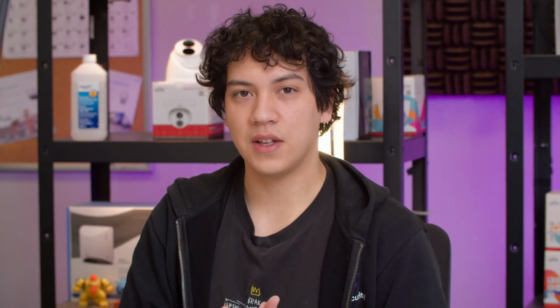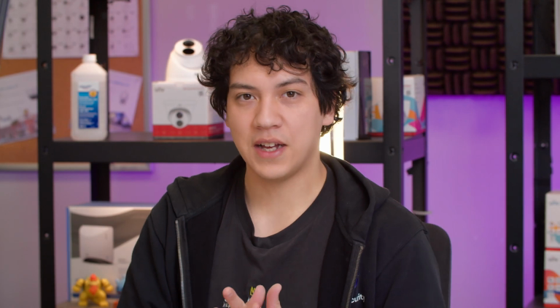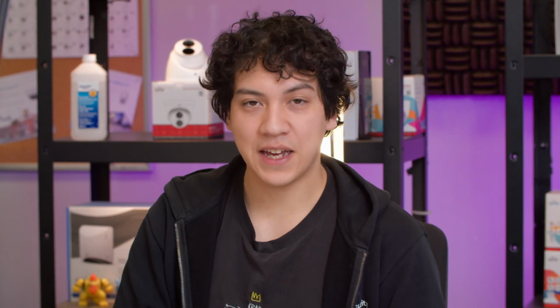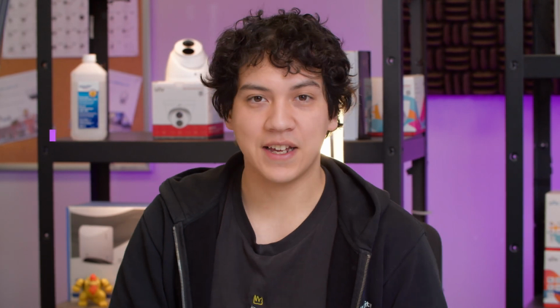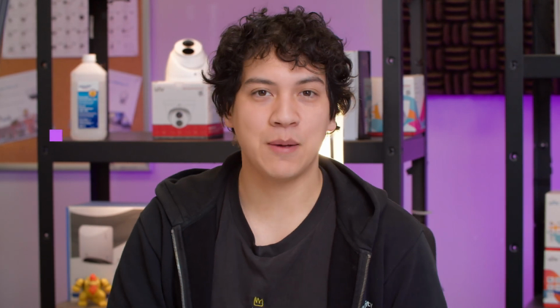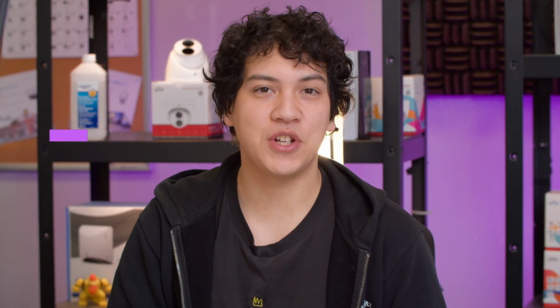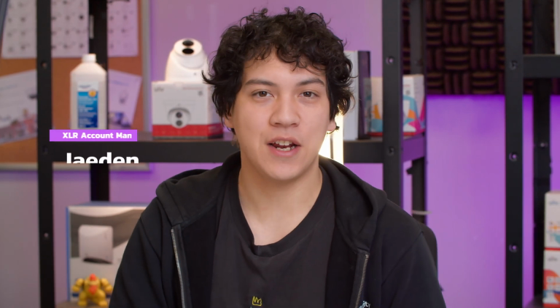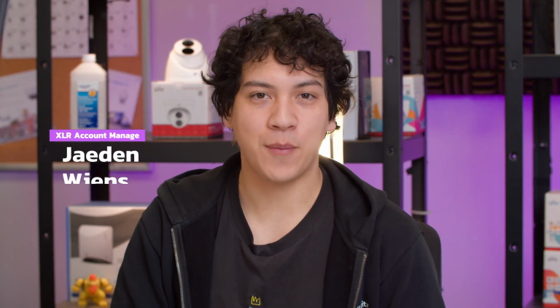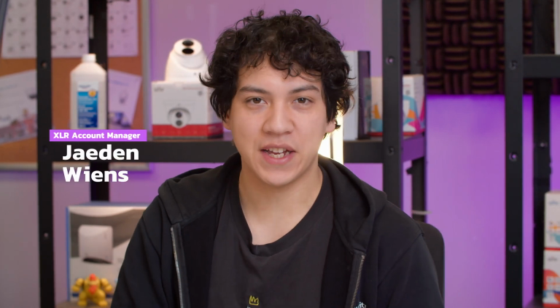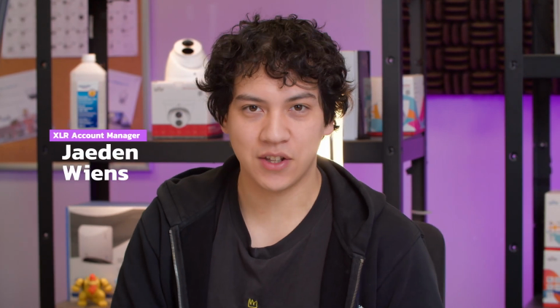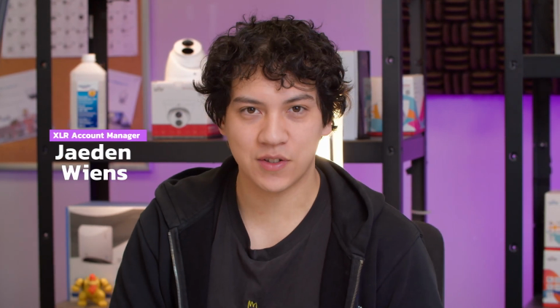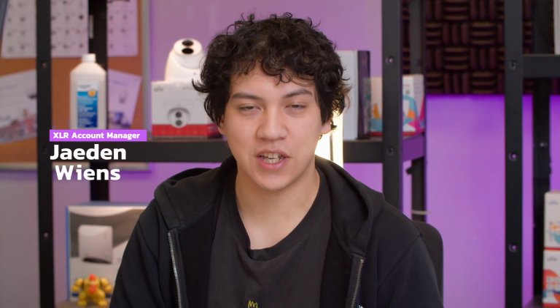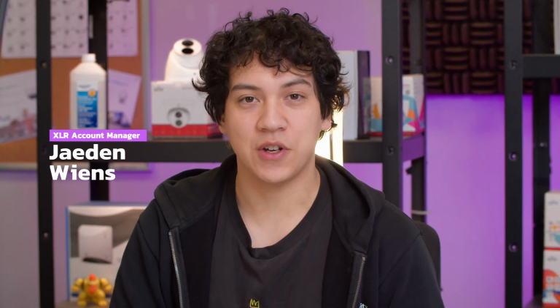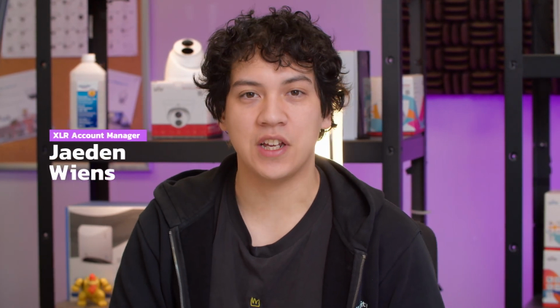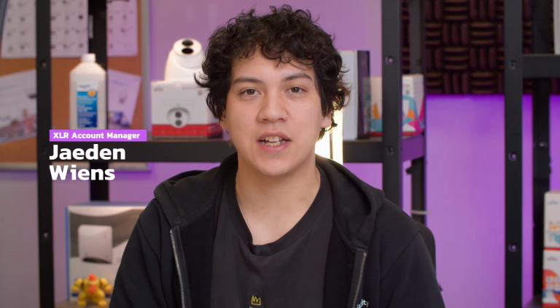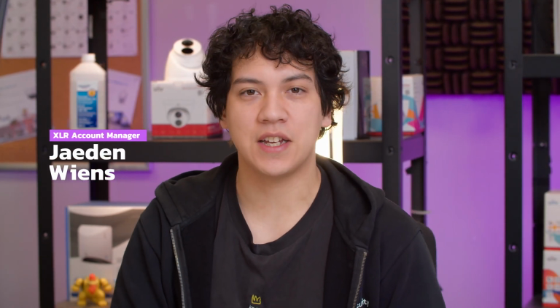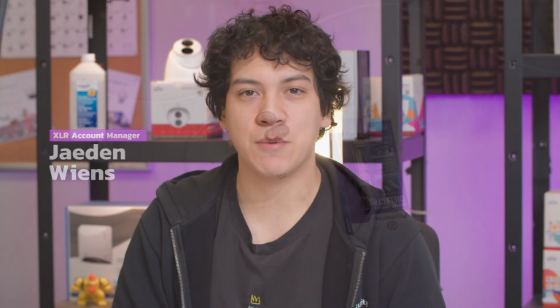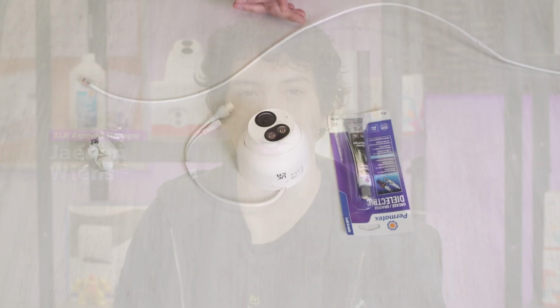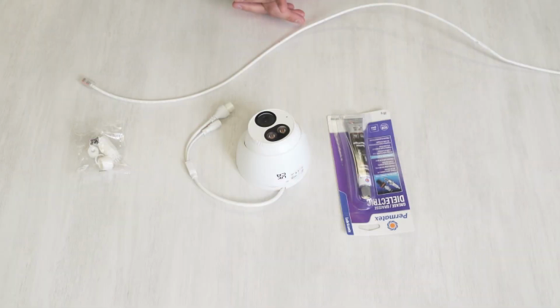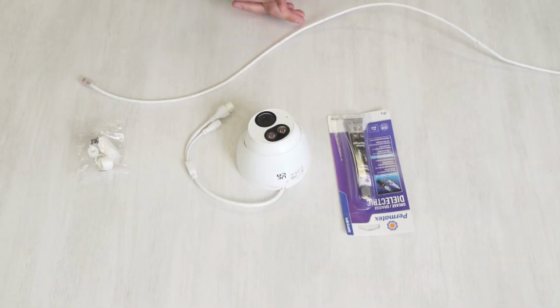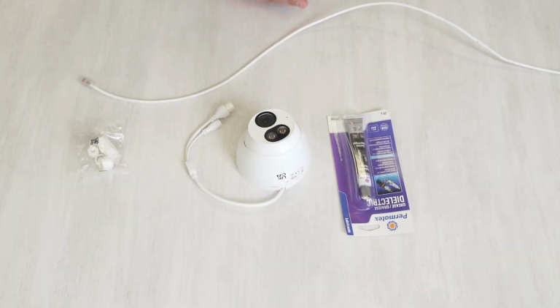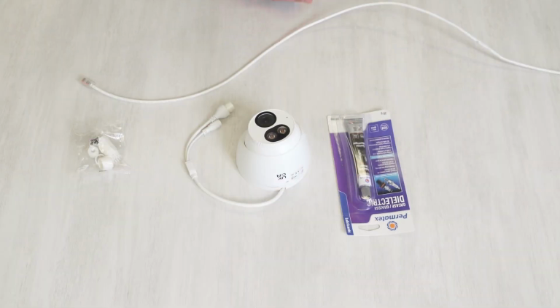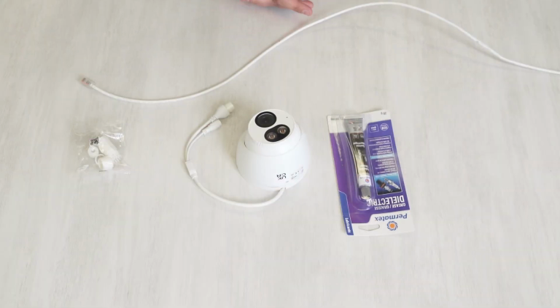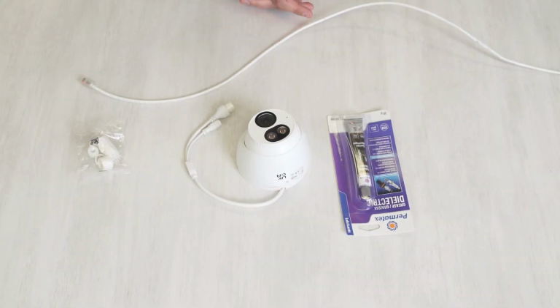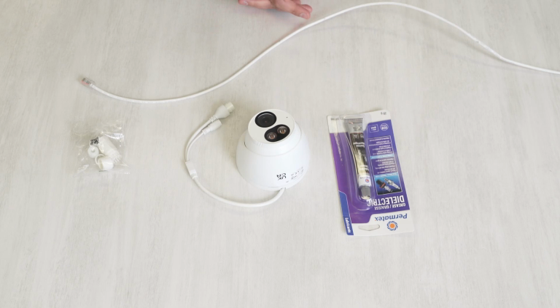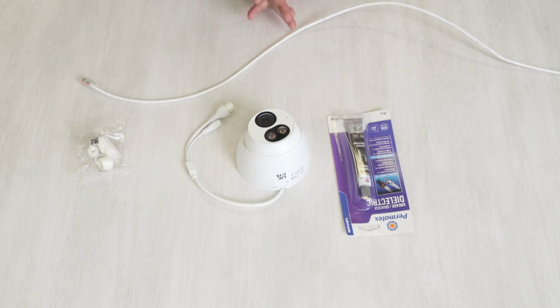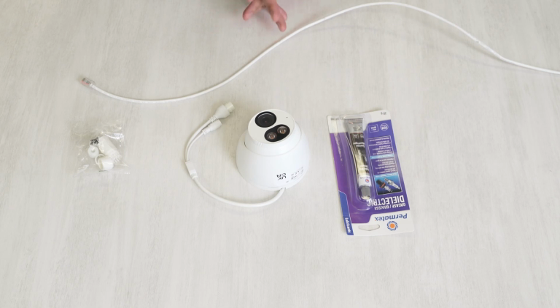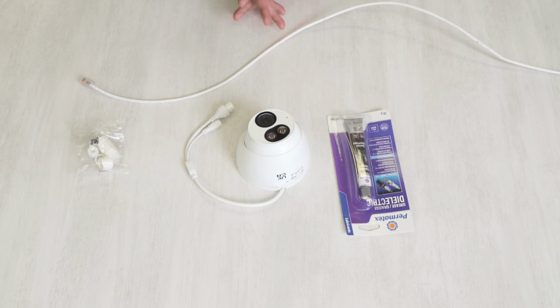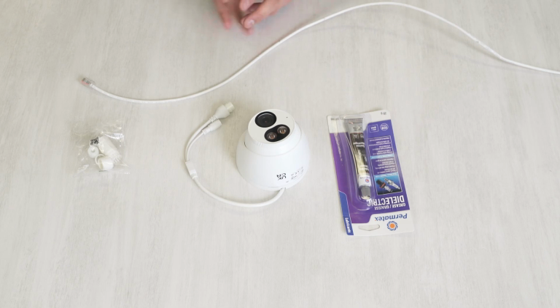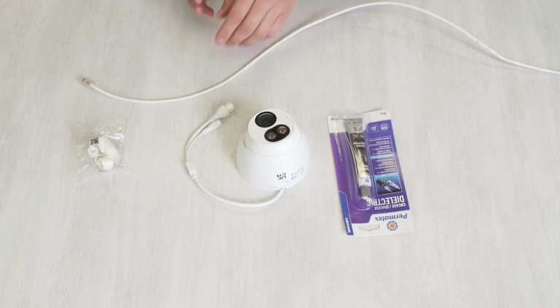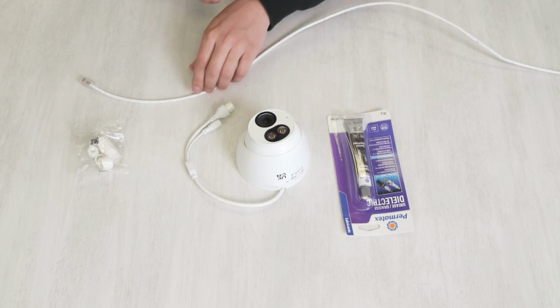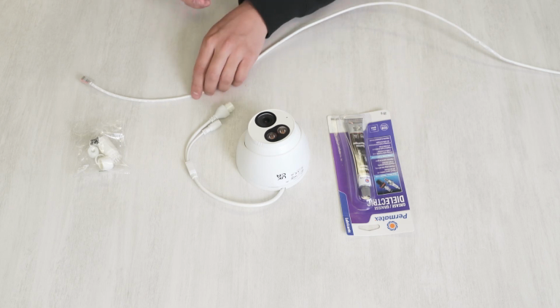Hi, I'm Jaden from XLR Security, and today I'm going to show you how to weatherproof your camera's cable.